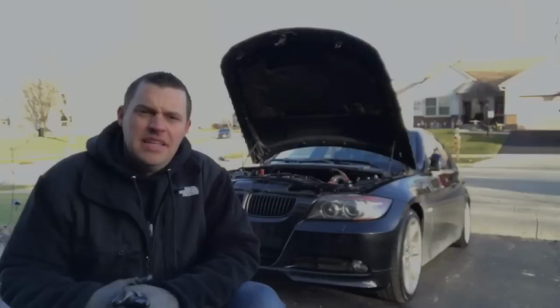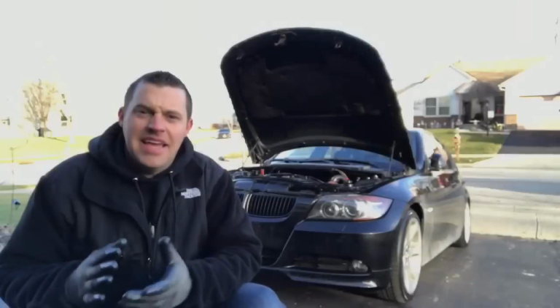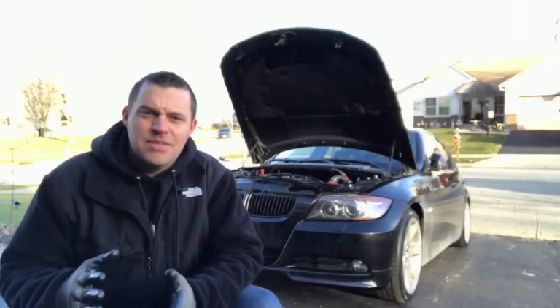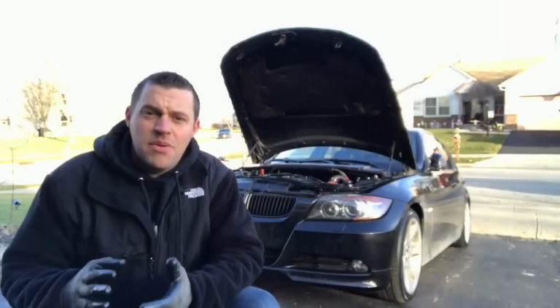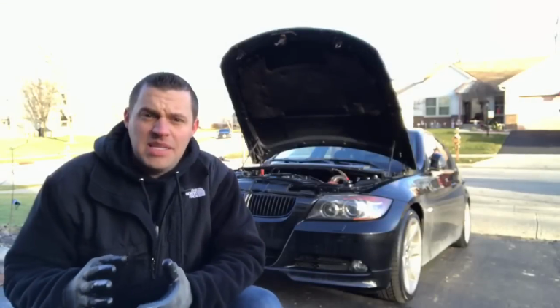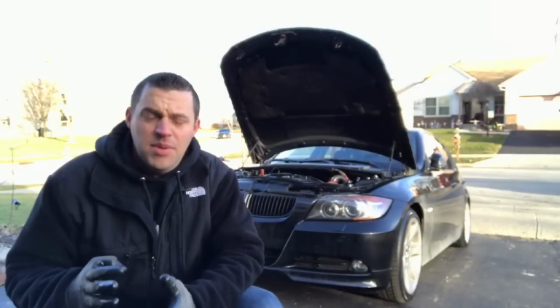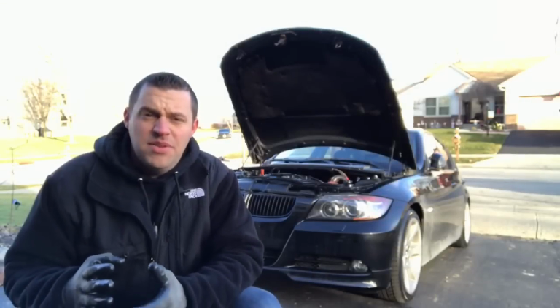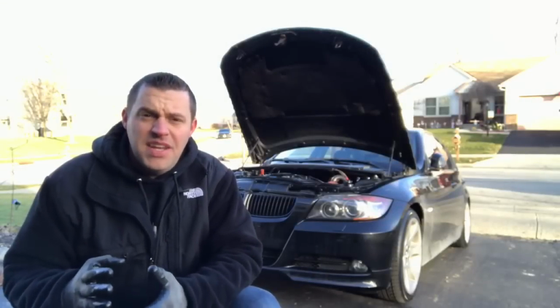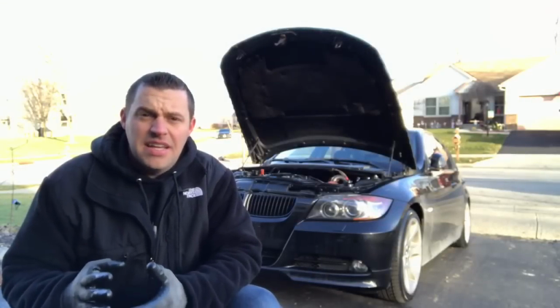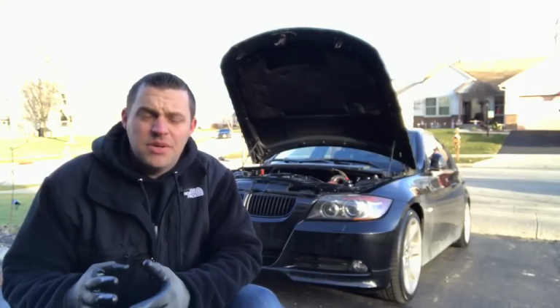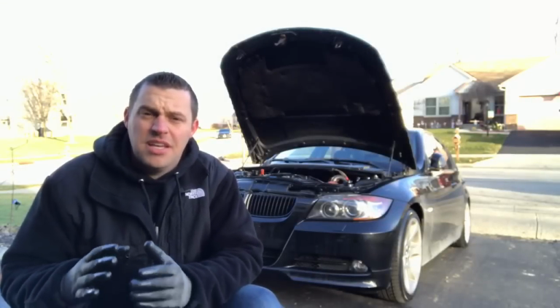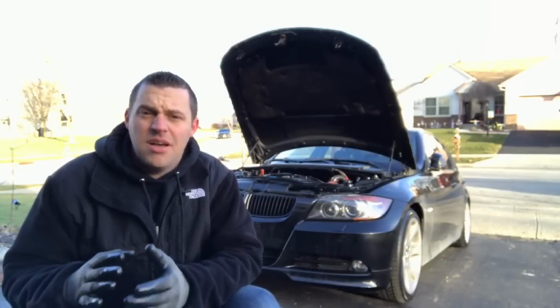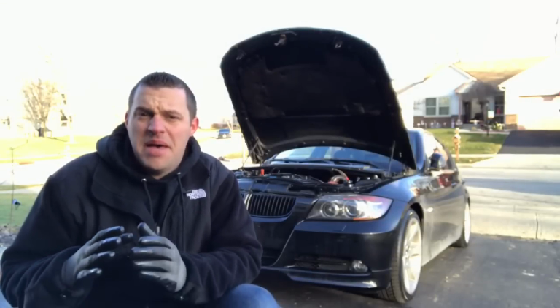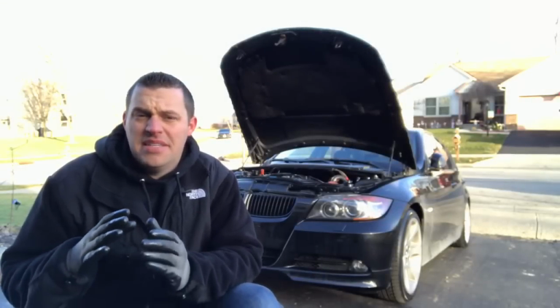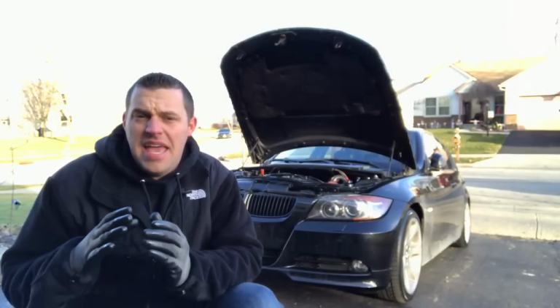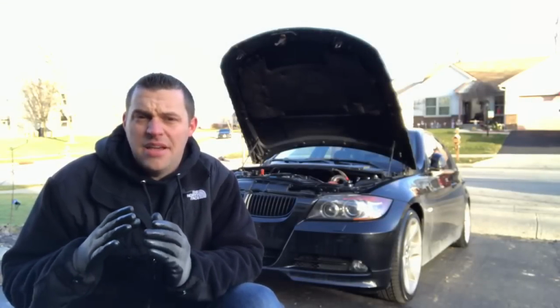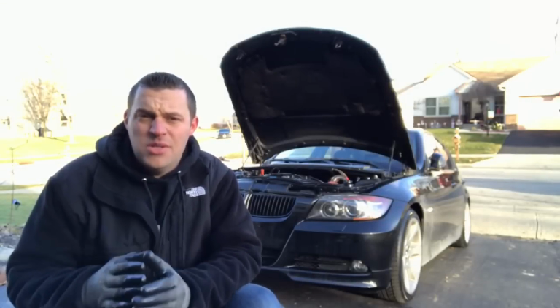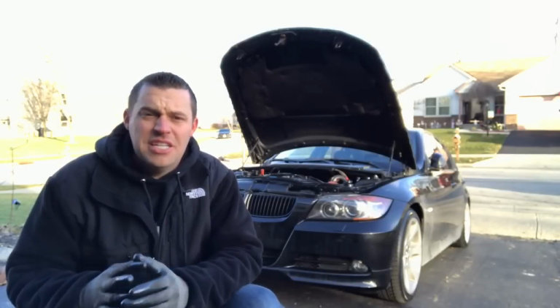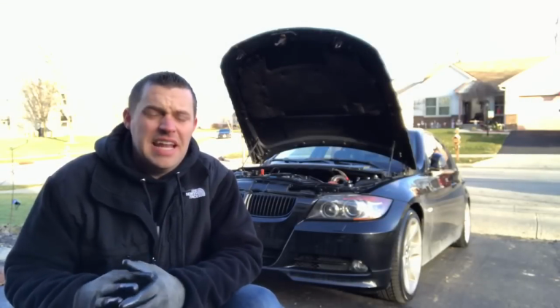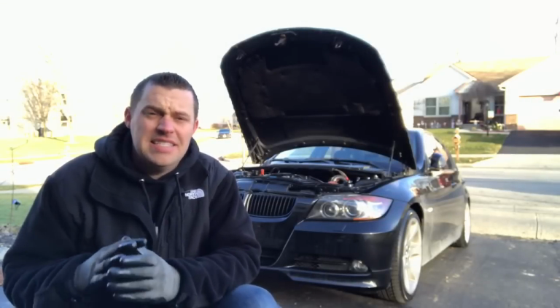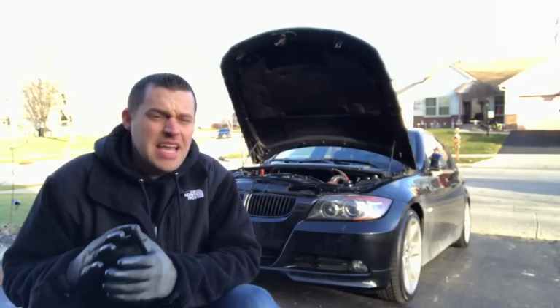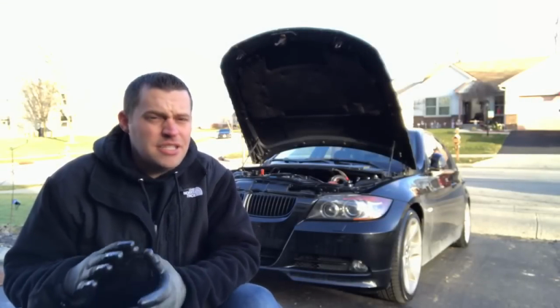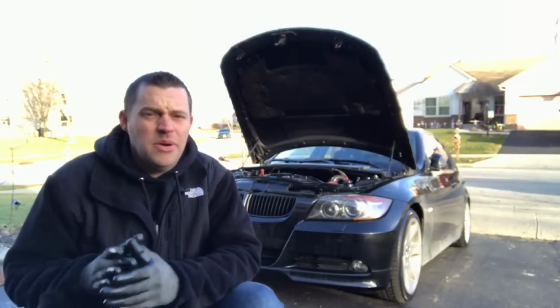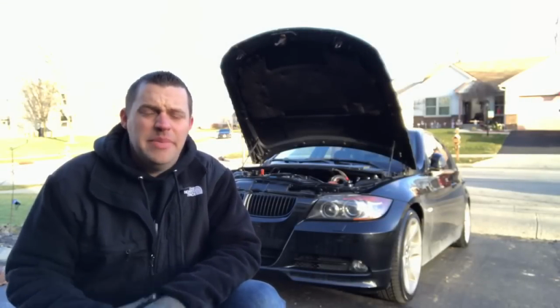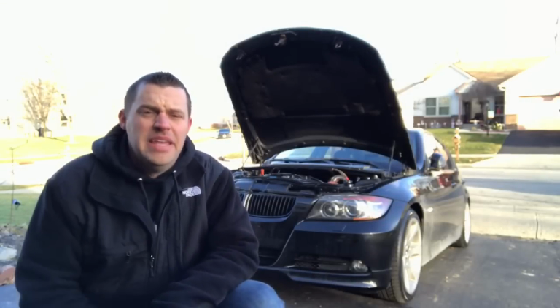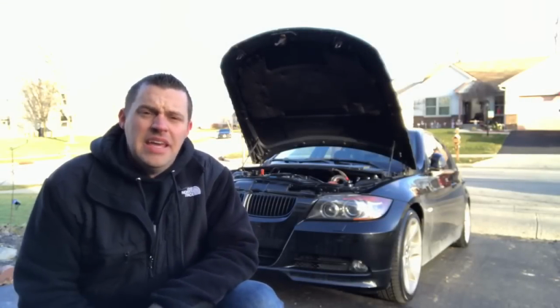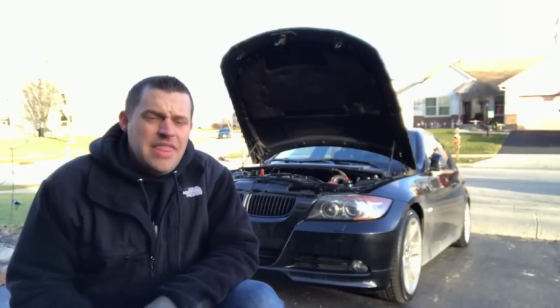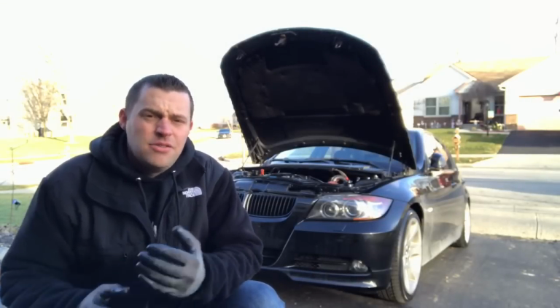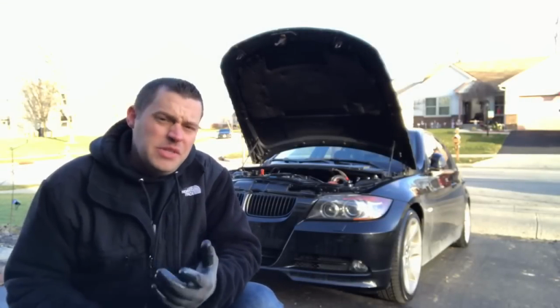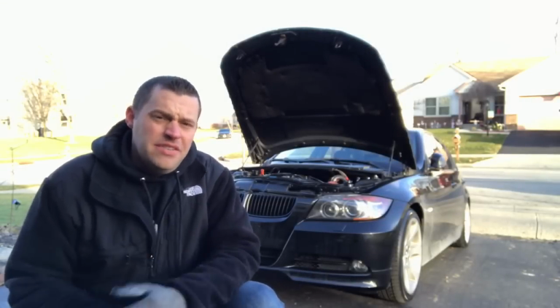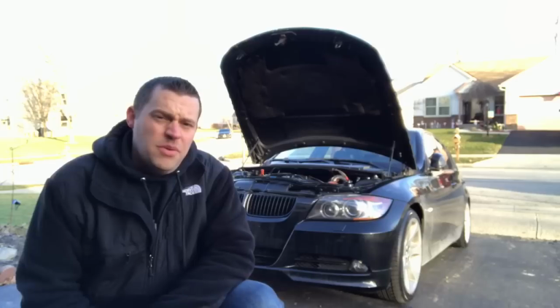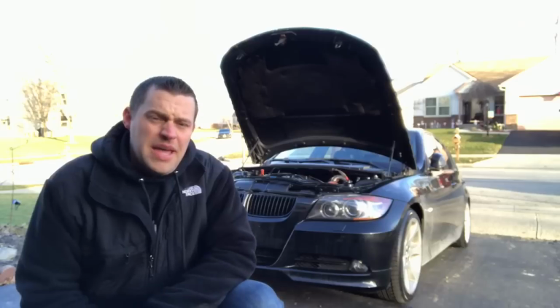Hey guys, welcome back to BMW Fanatic. We're going to talk about a question that I see quite a bit, and there's a reason for that.